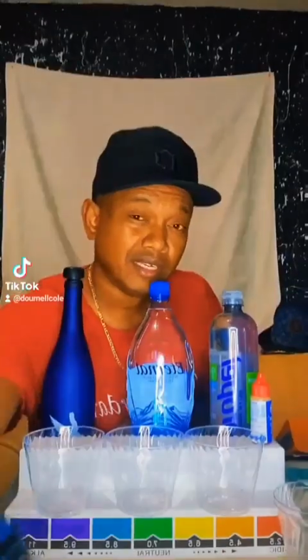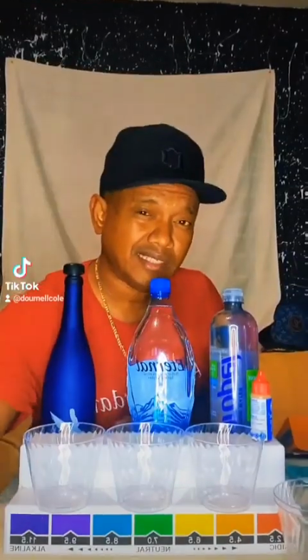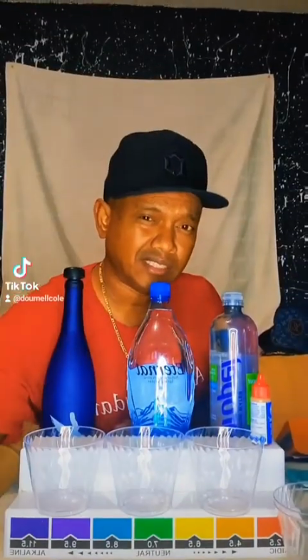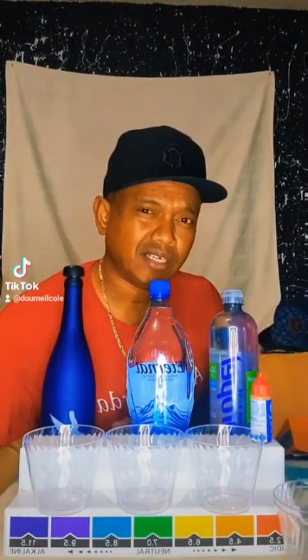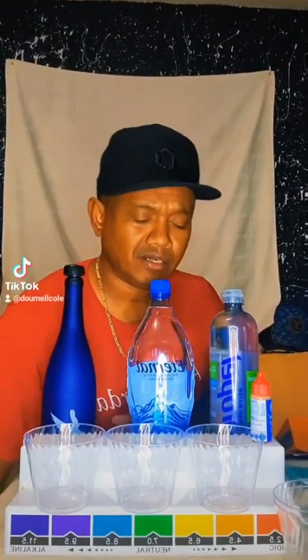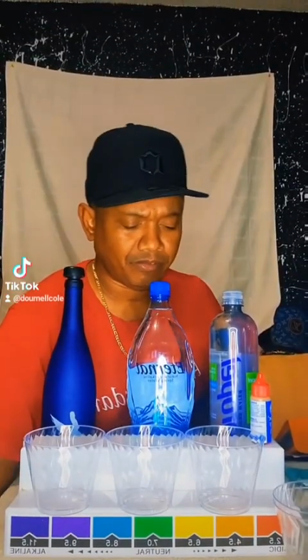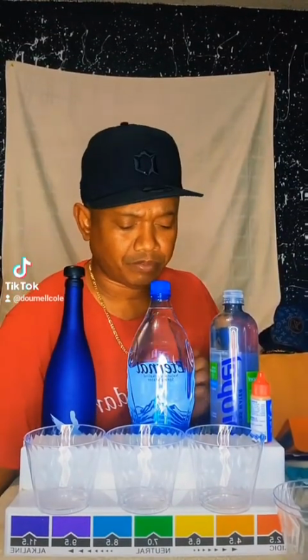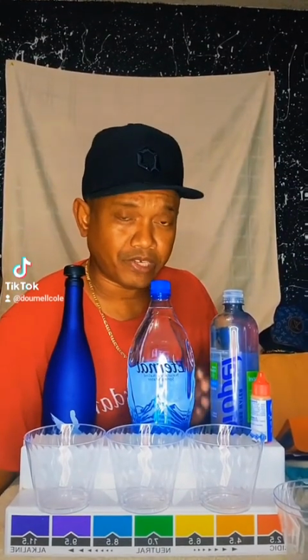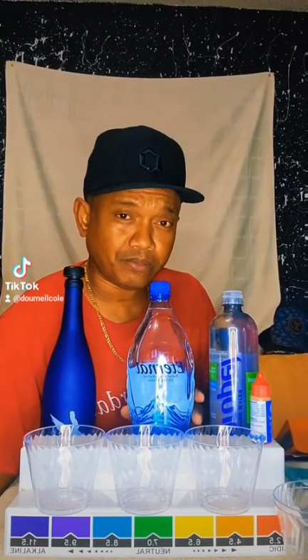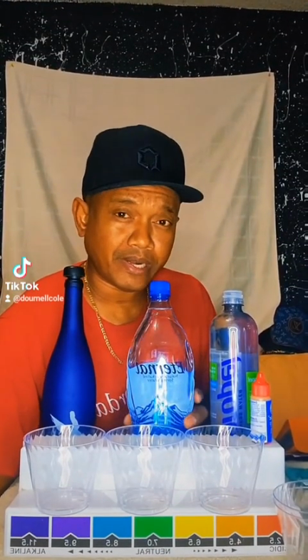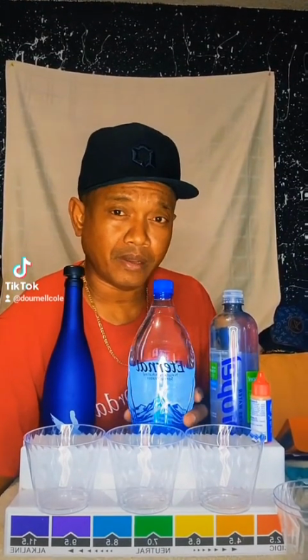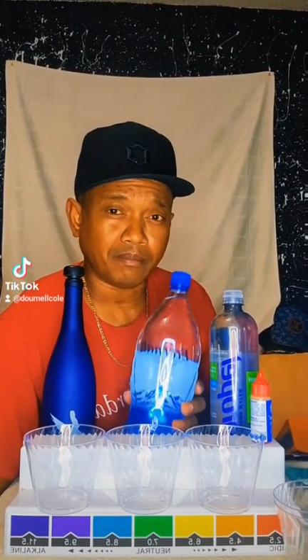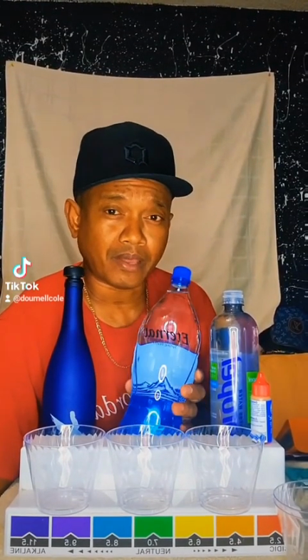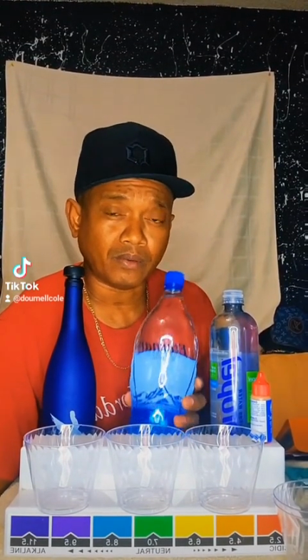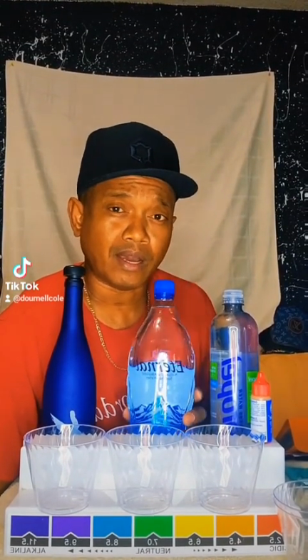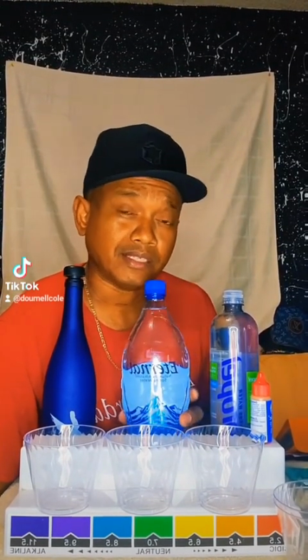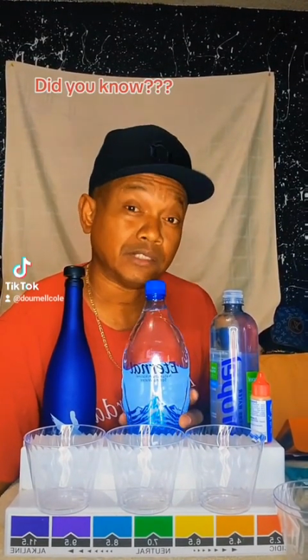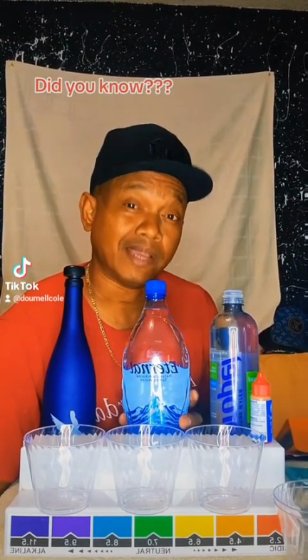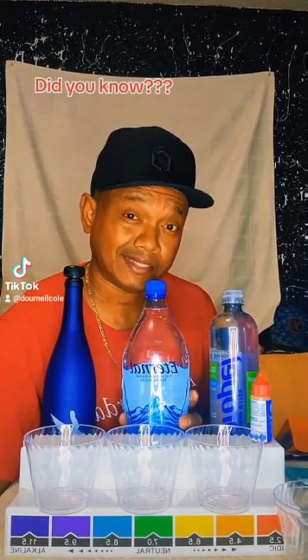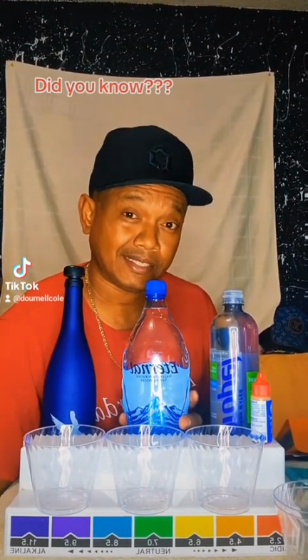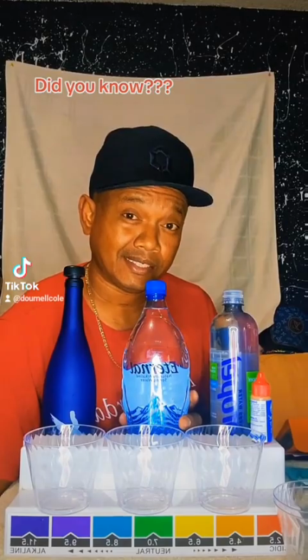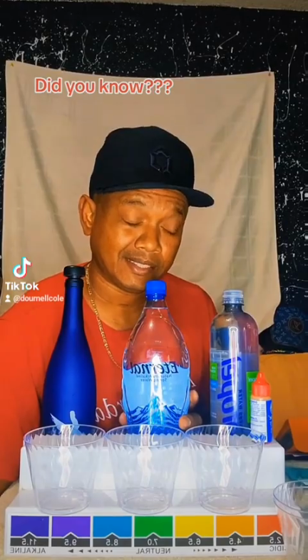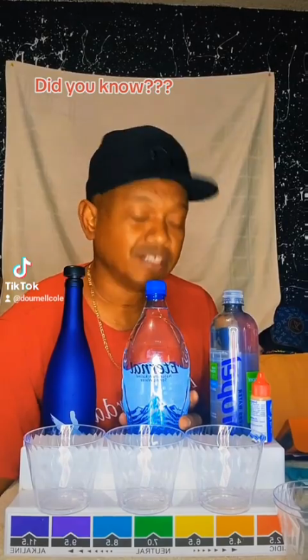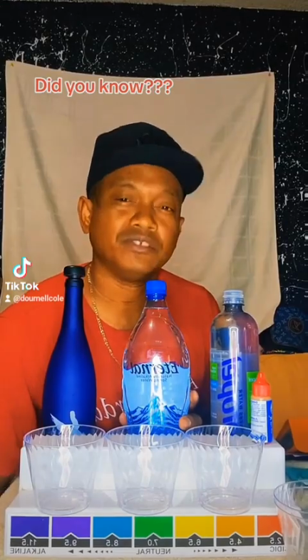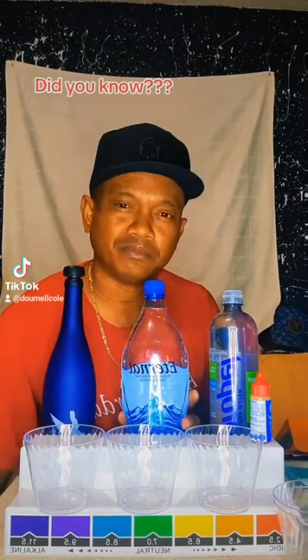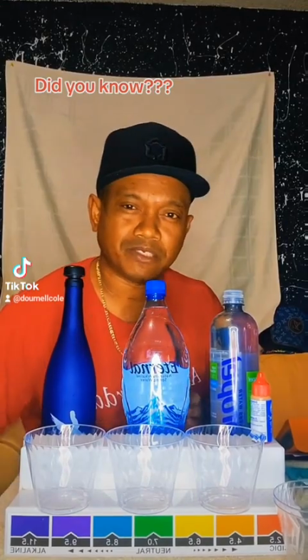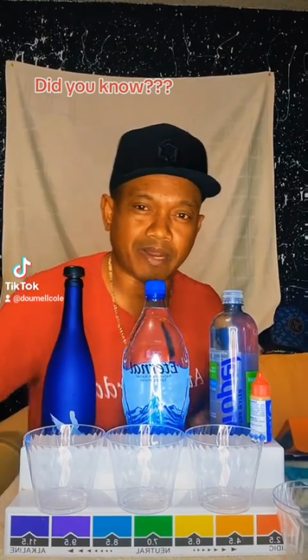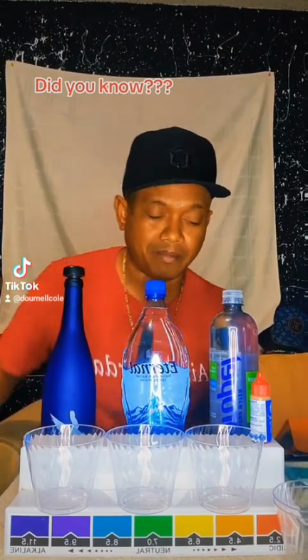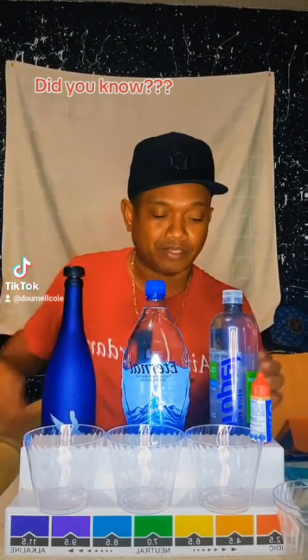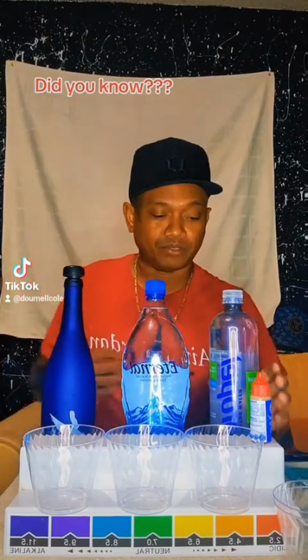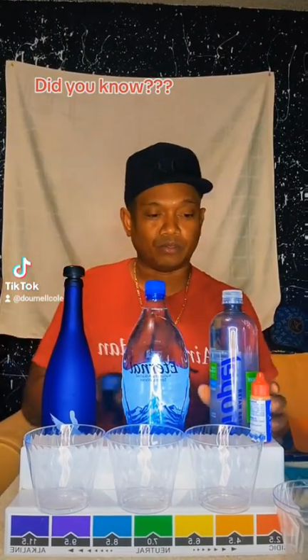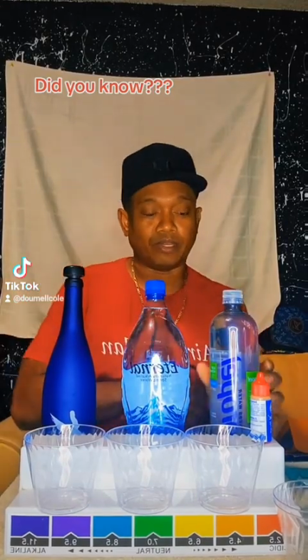As you know, if you spend your money on bottled waters, you're wasting it. Let's do some experiments real quick.